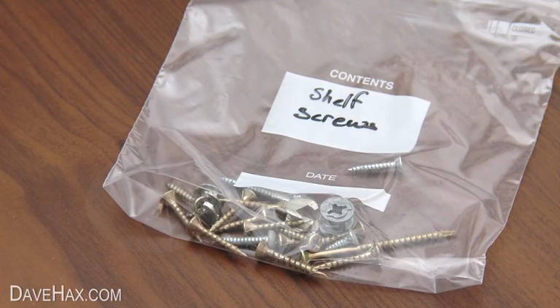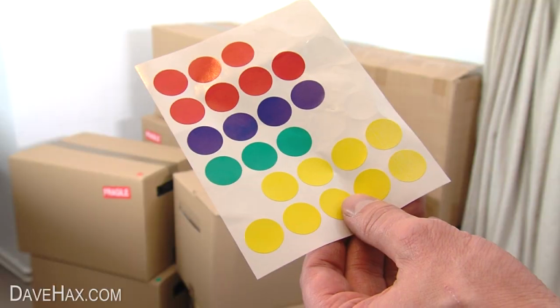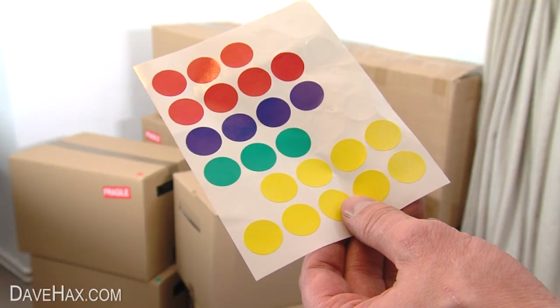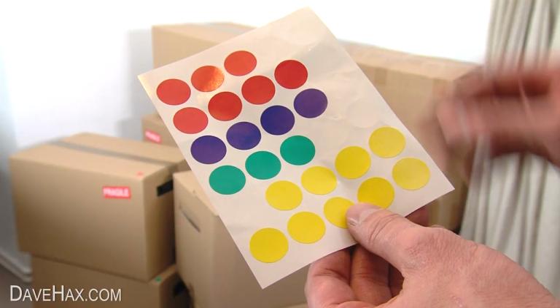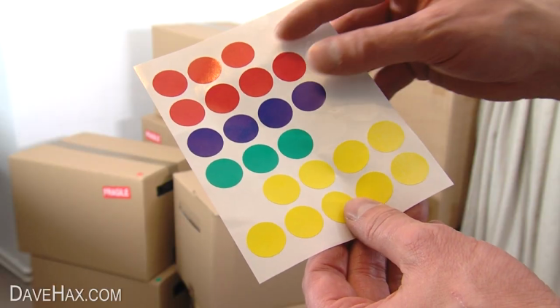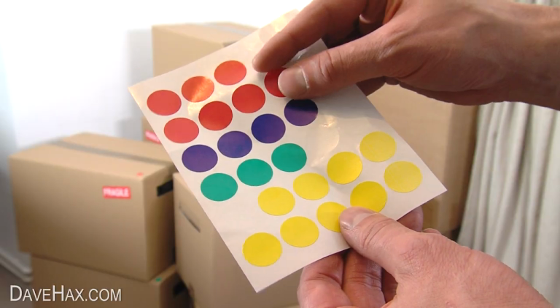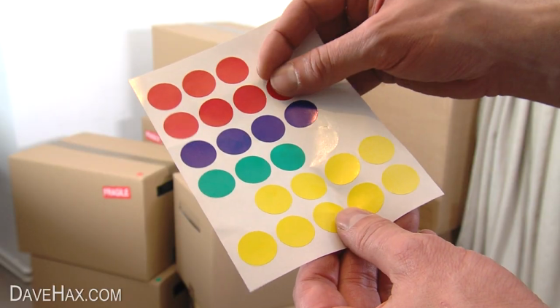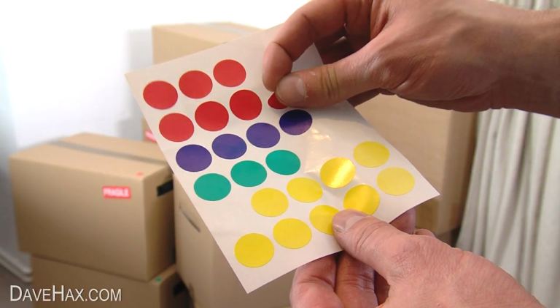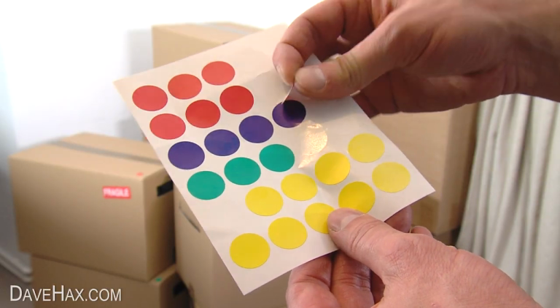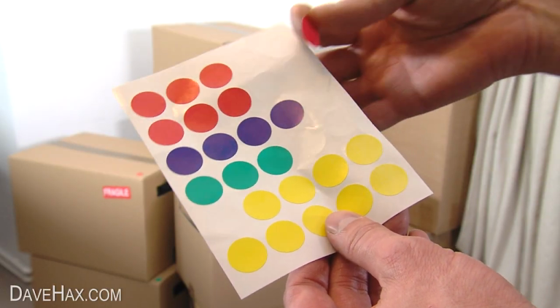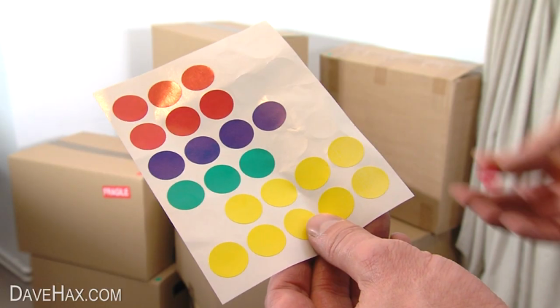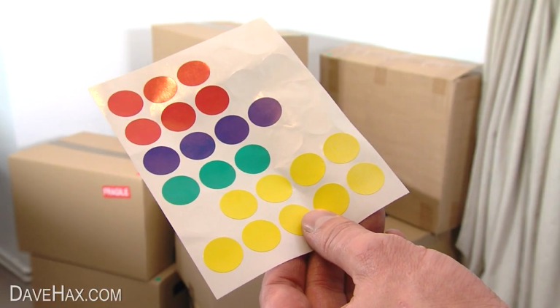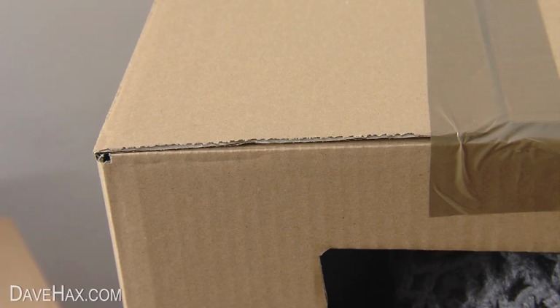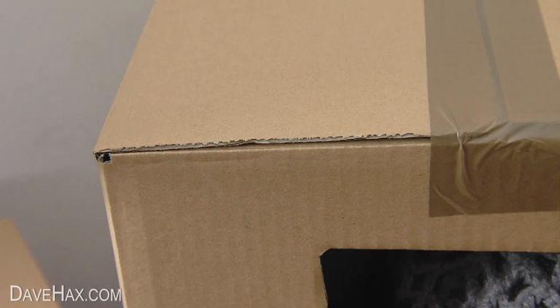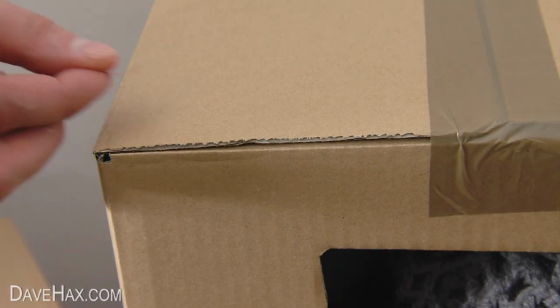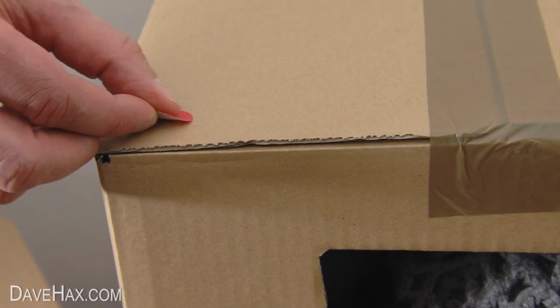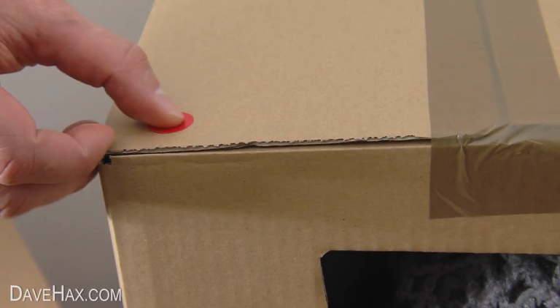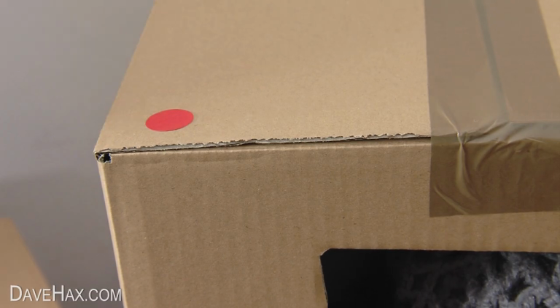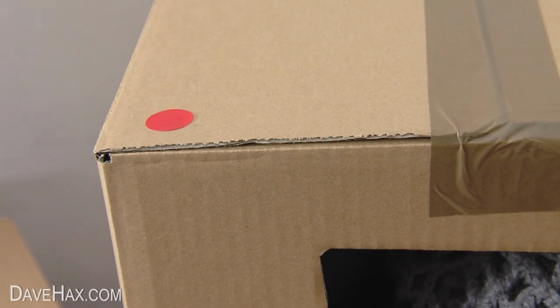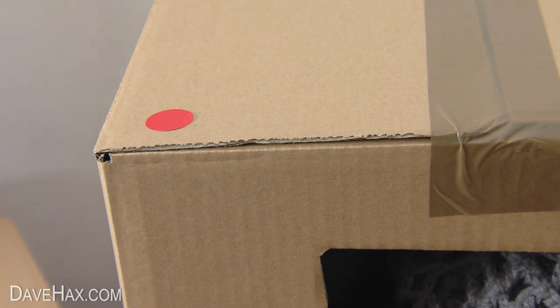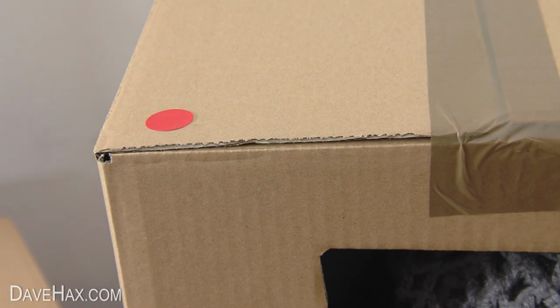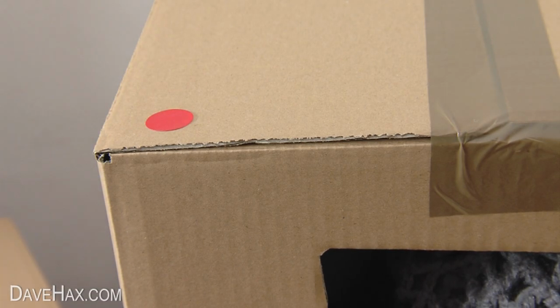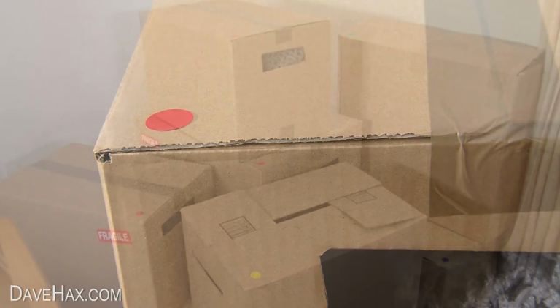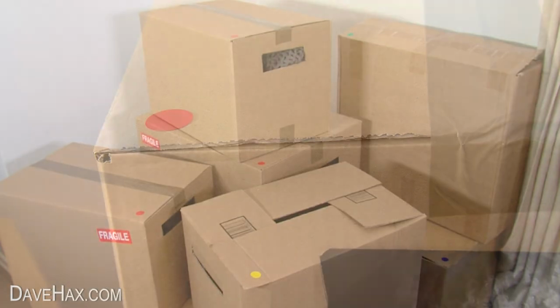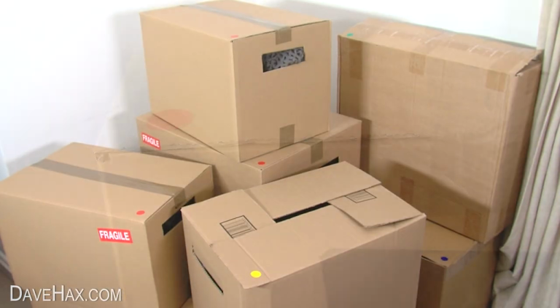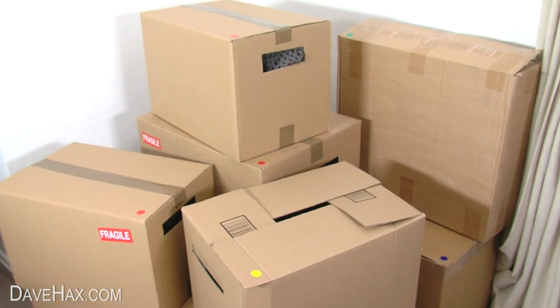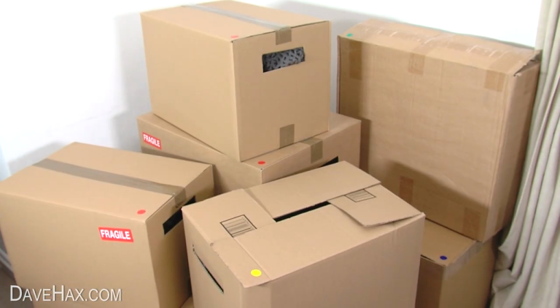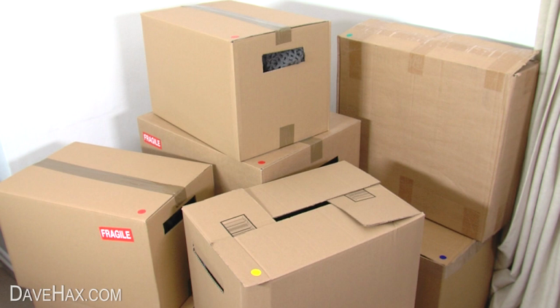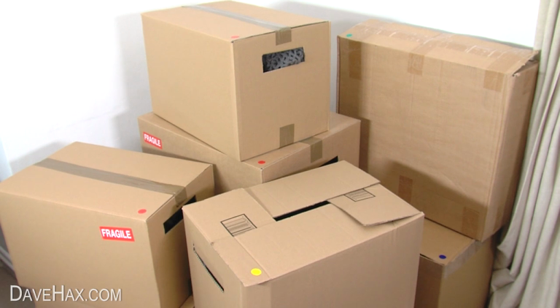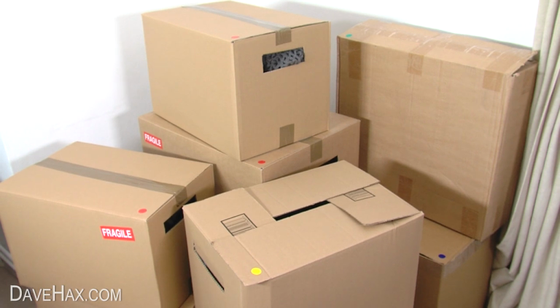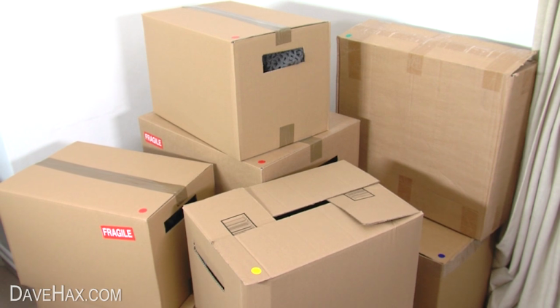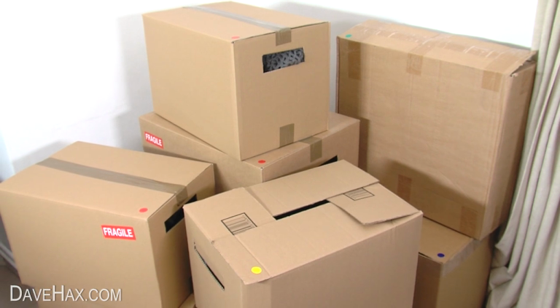Use coloured labels to group boxes from different rooms, so you know exactly where to put them when you get to your new home.